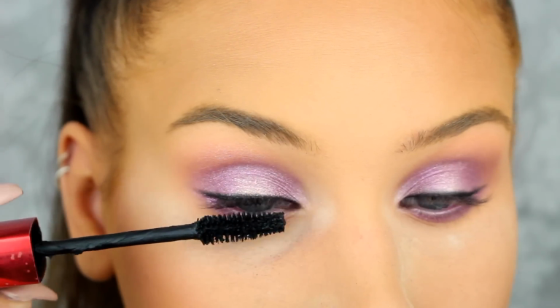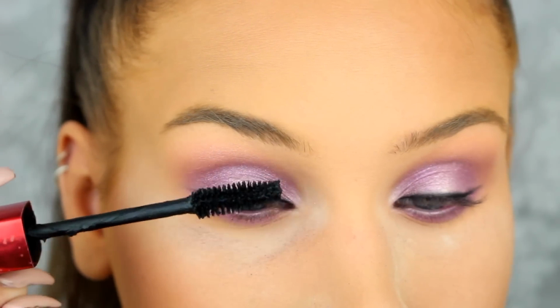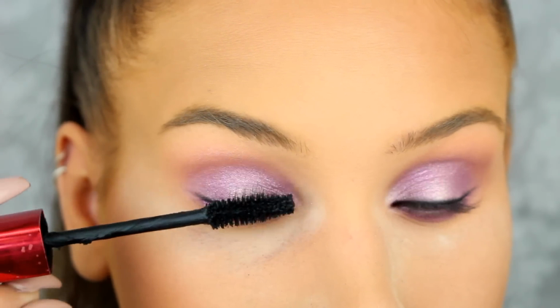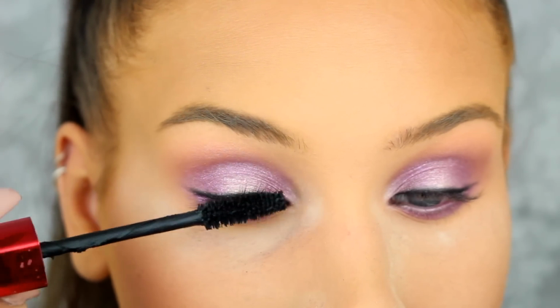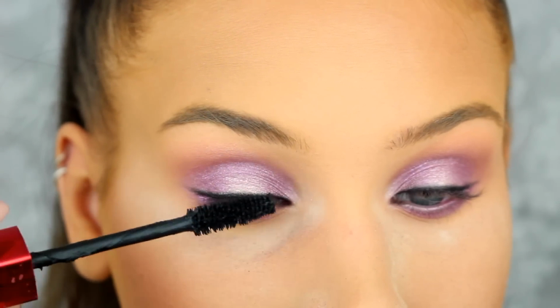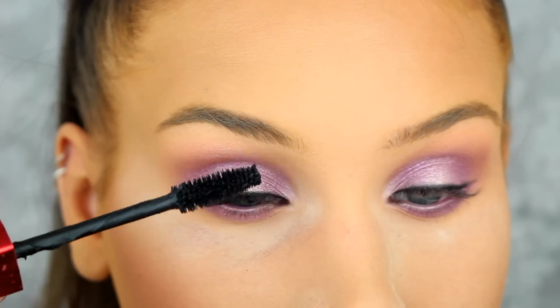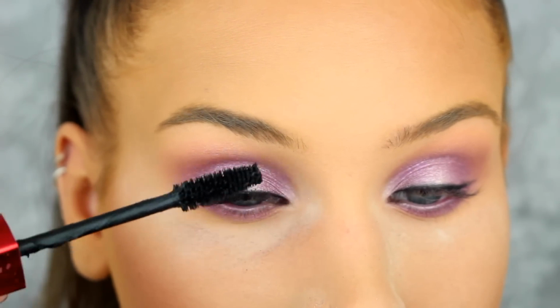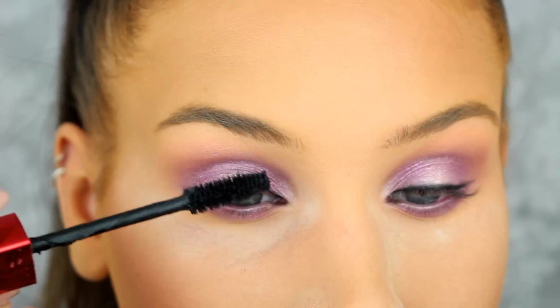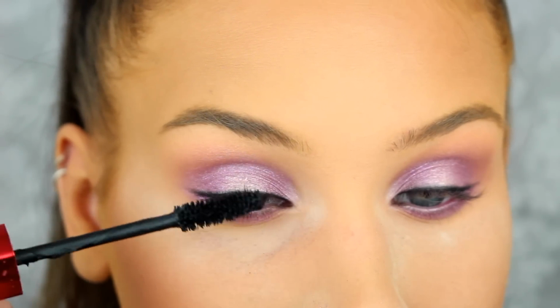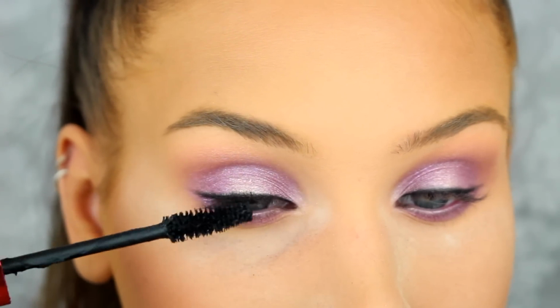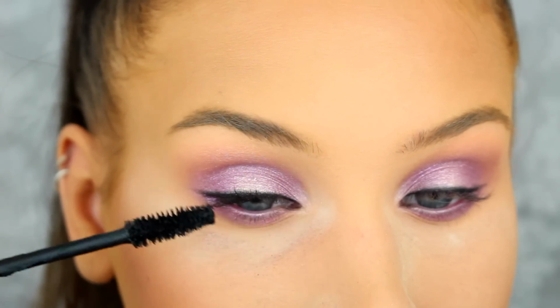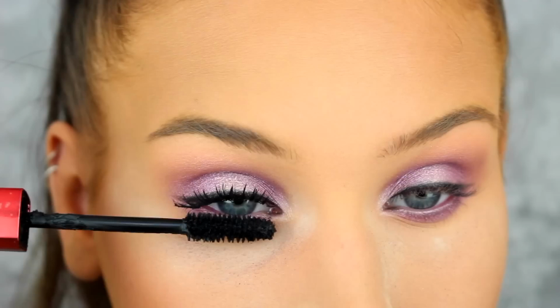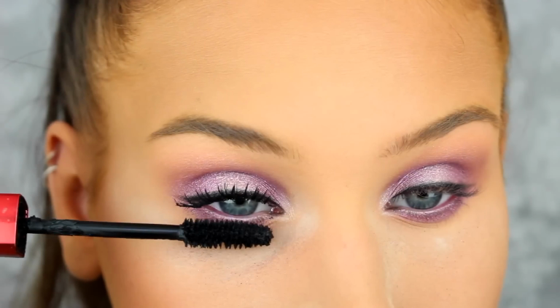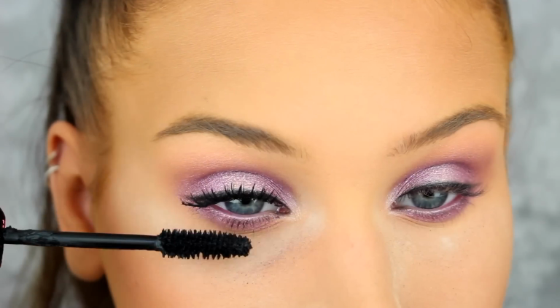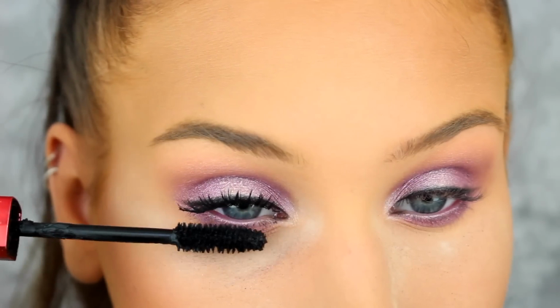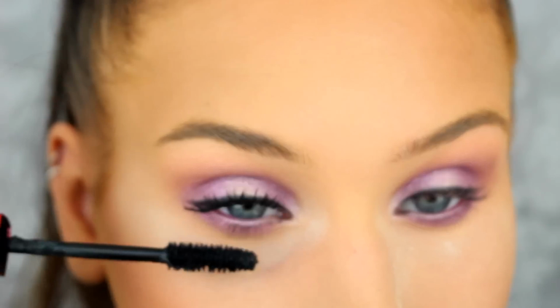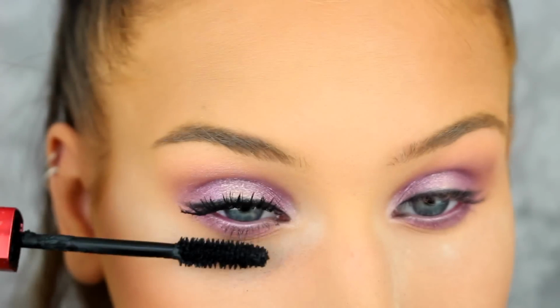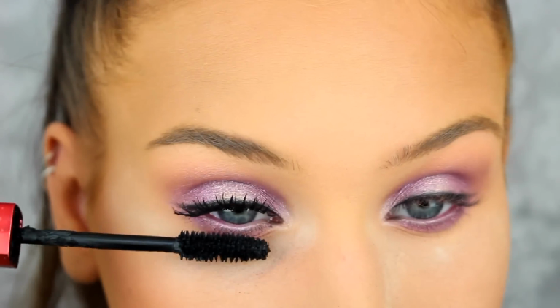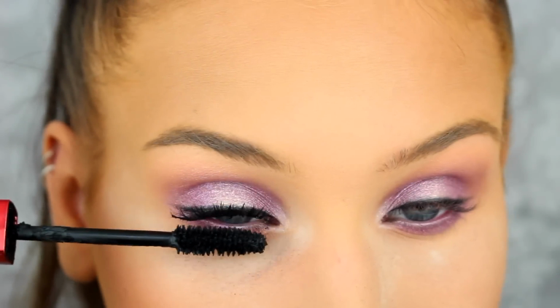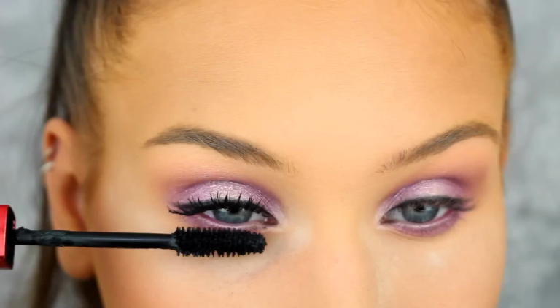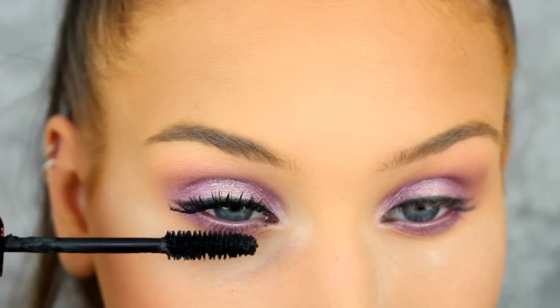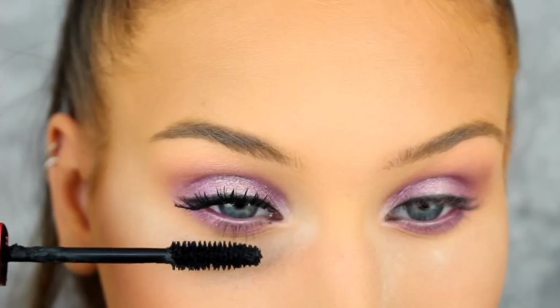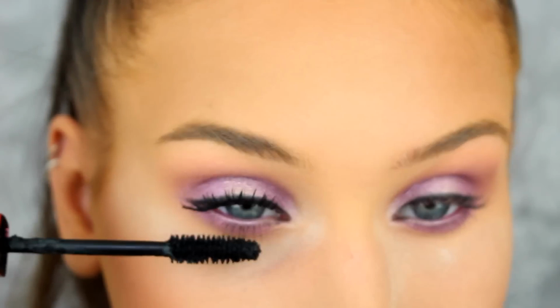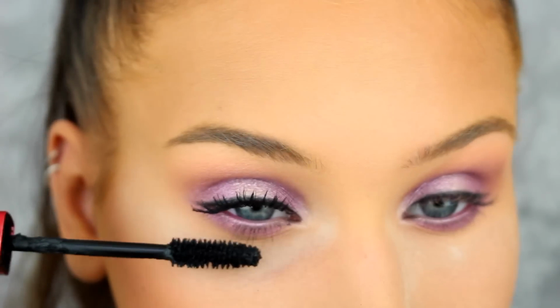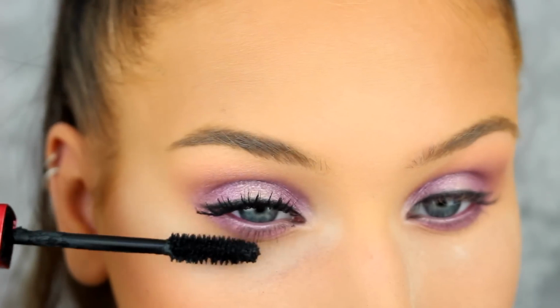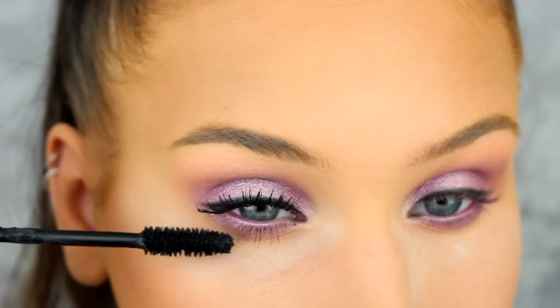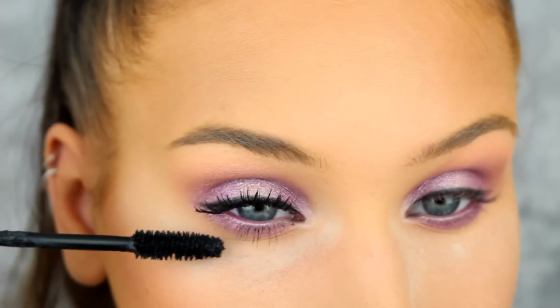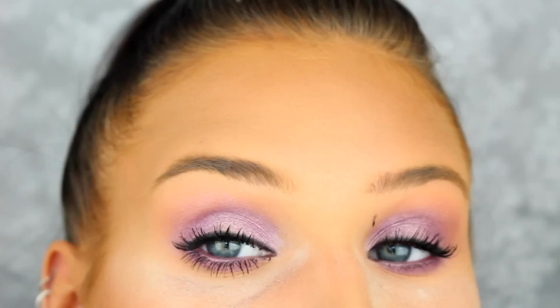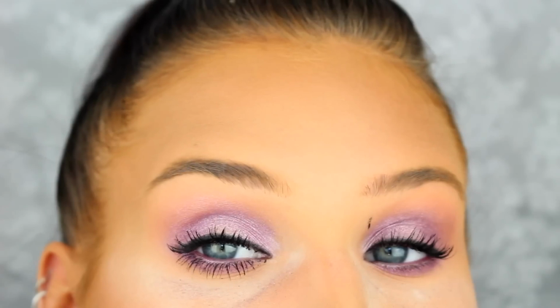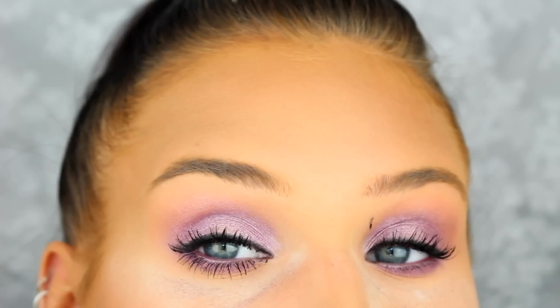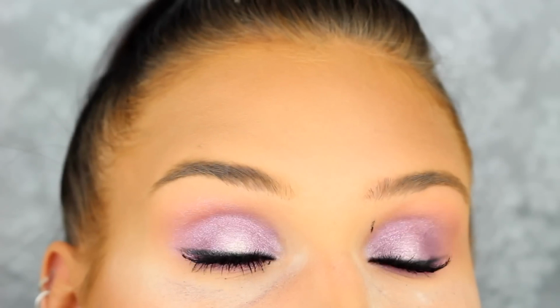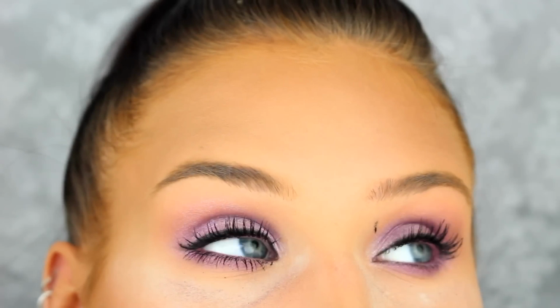Now I'm going to apply mascara on my top and bottom lashes.